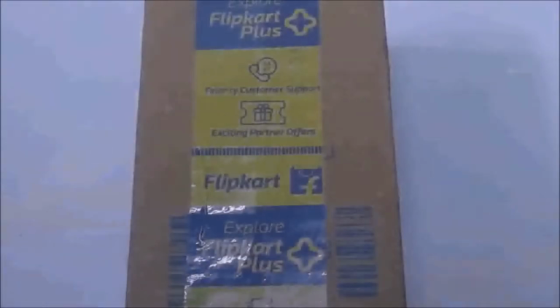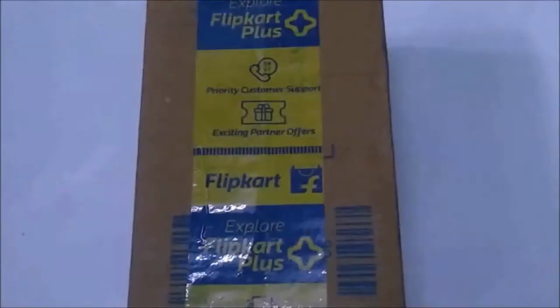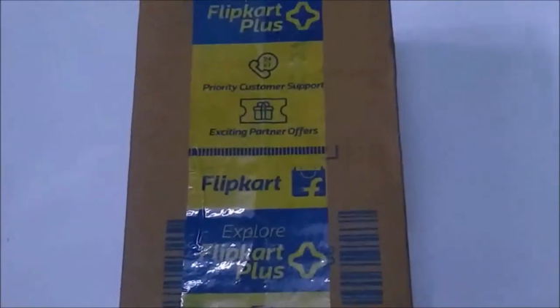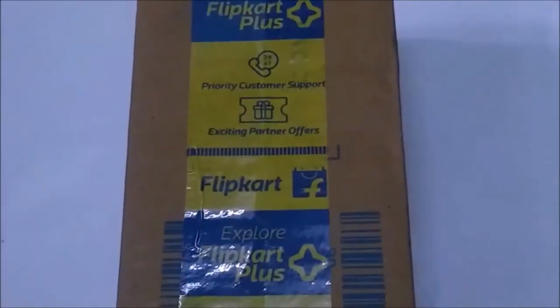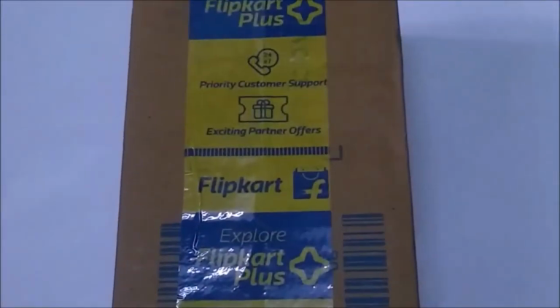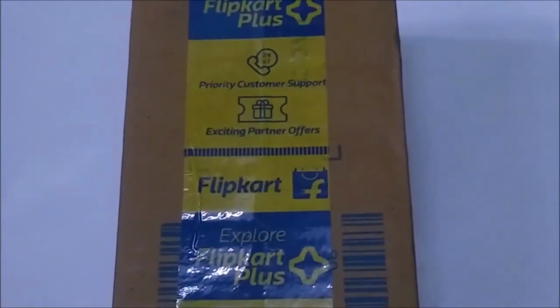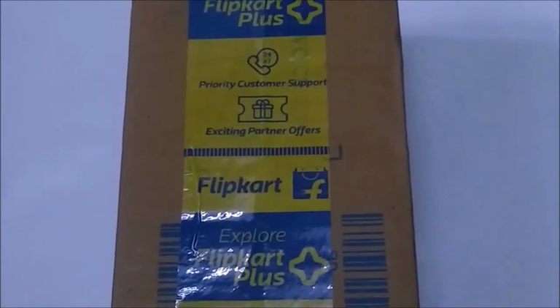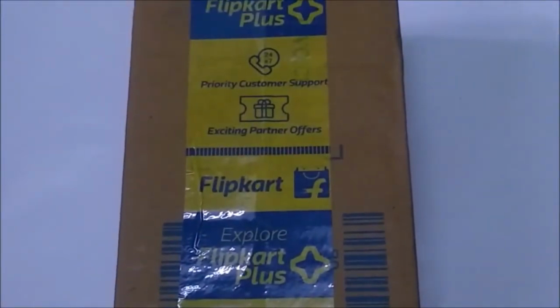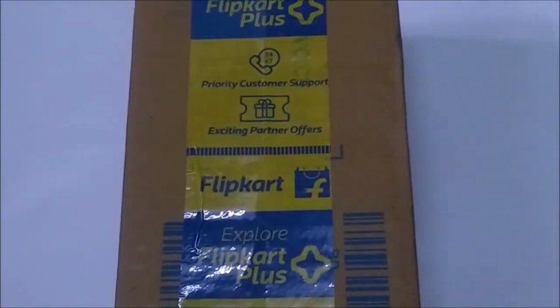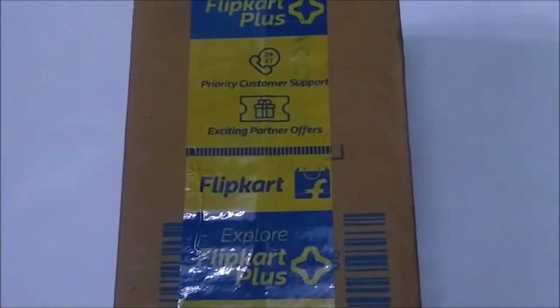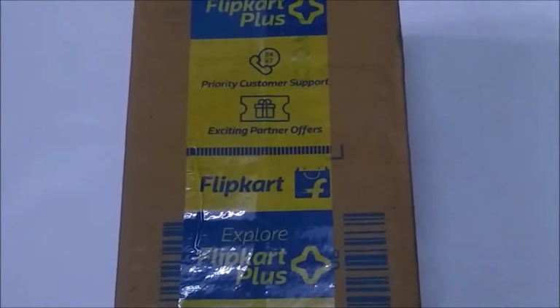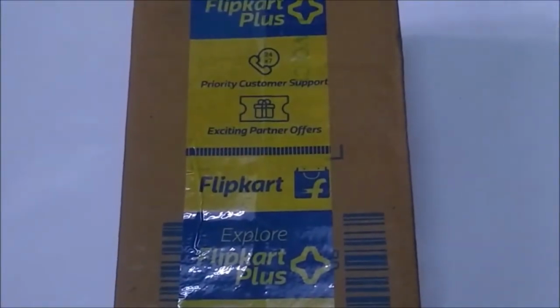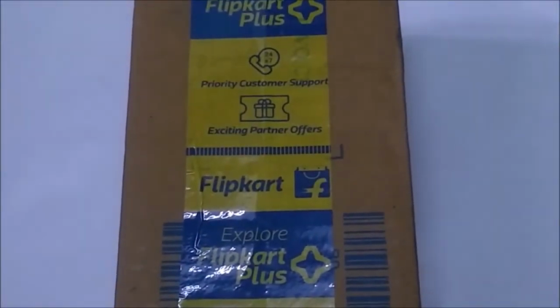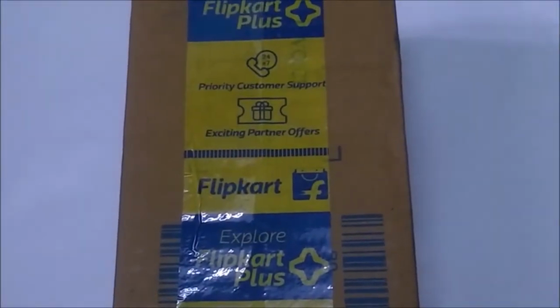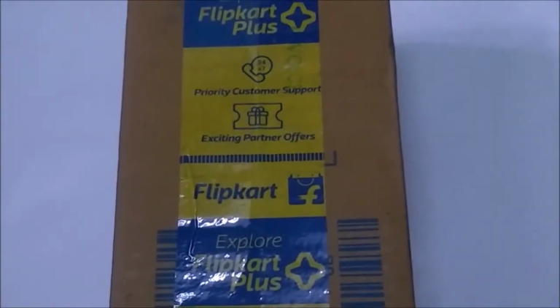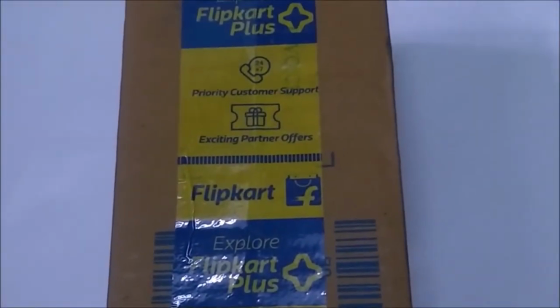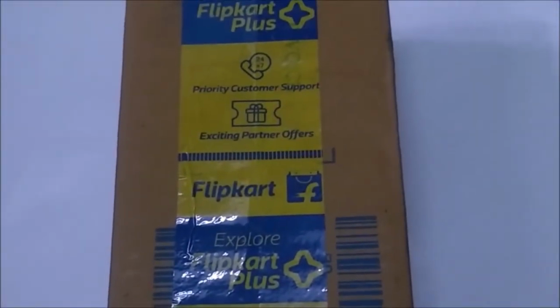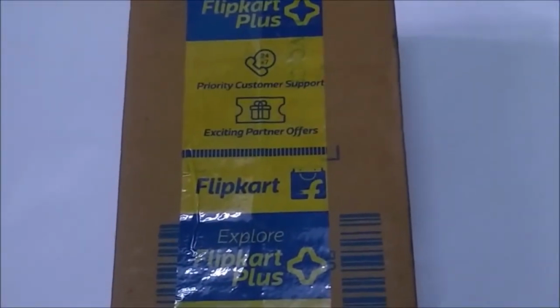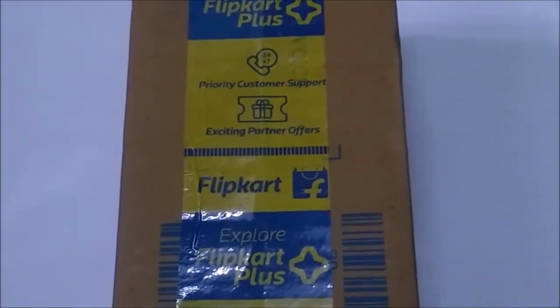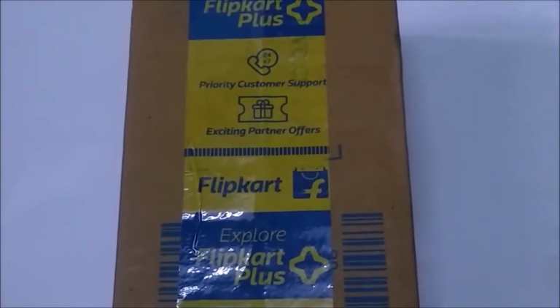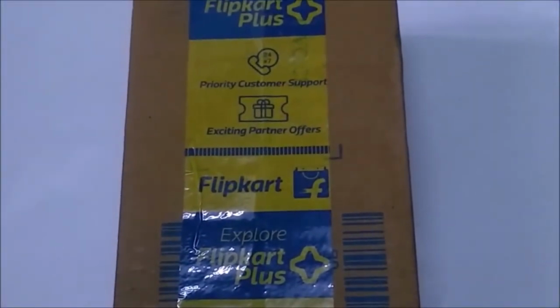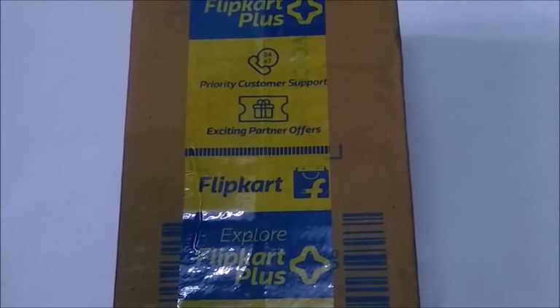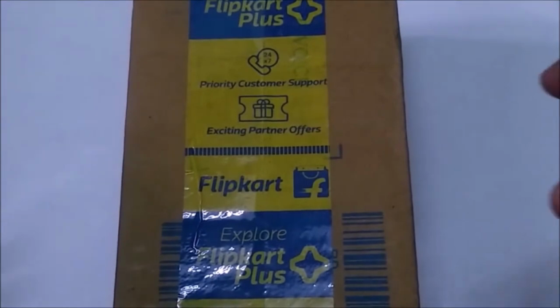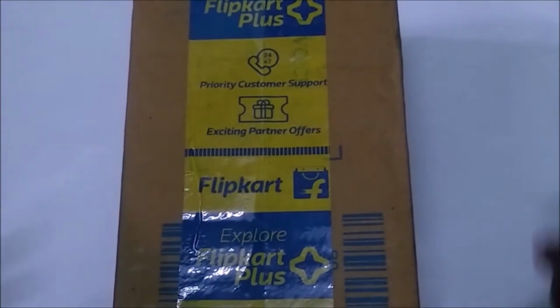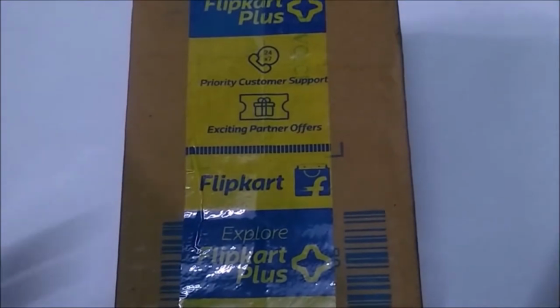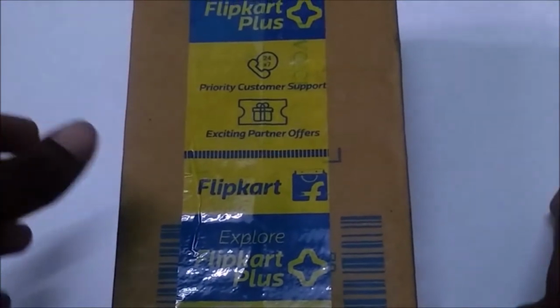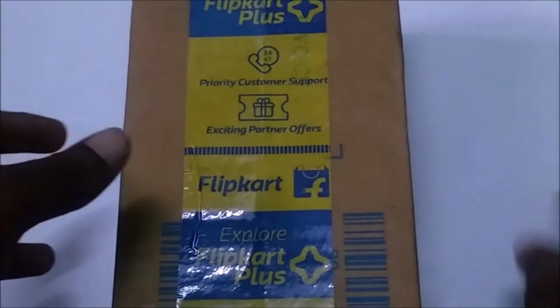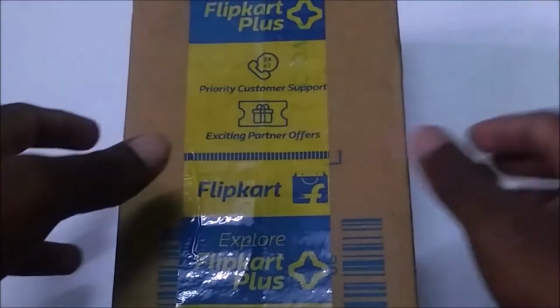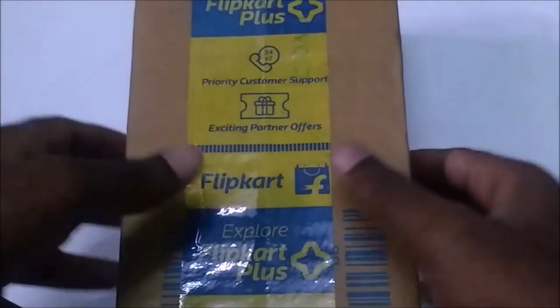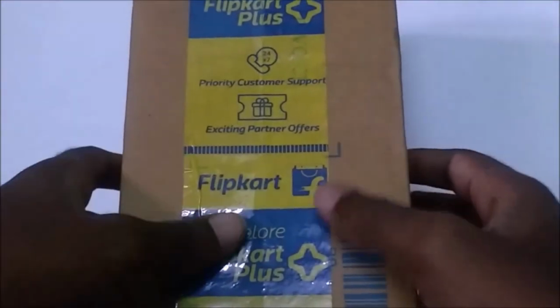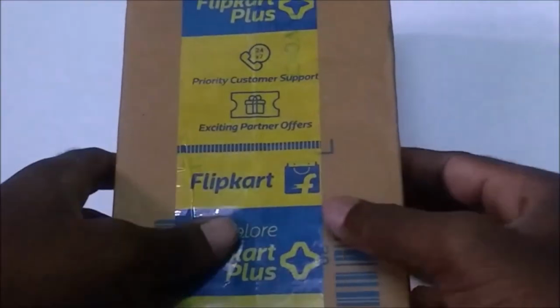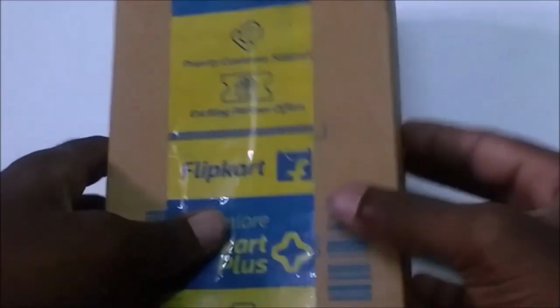Hi friends, welcome to Unbox TV Locker. In this video, we will unbox an Intex Power Bank.